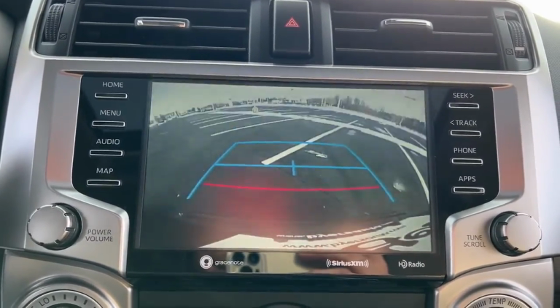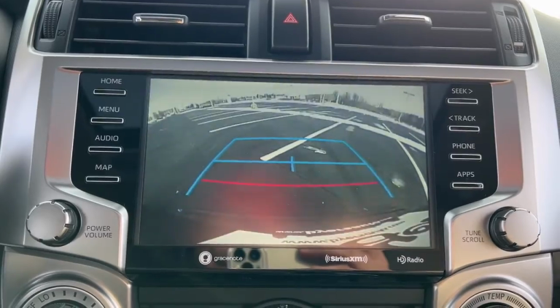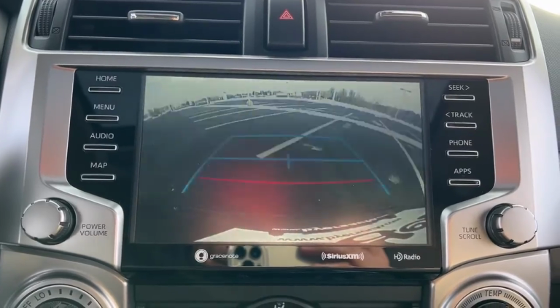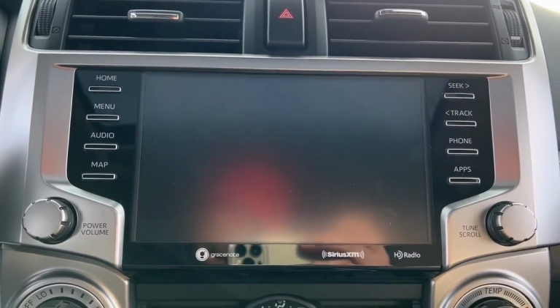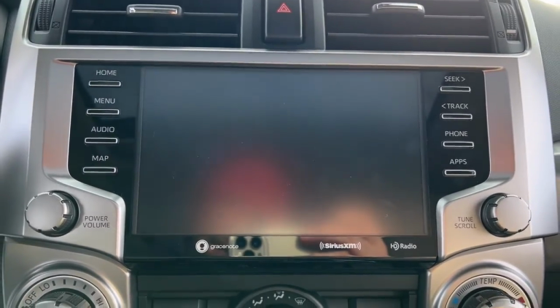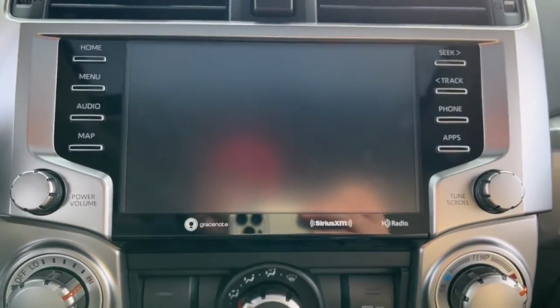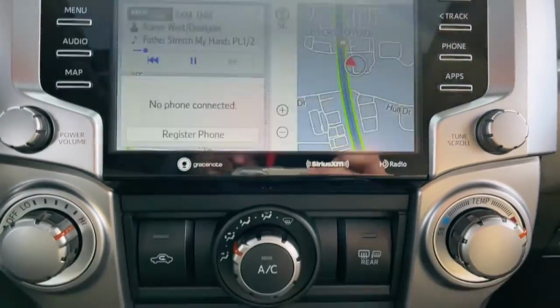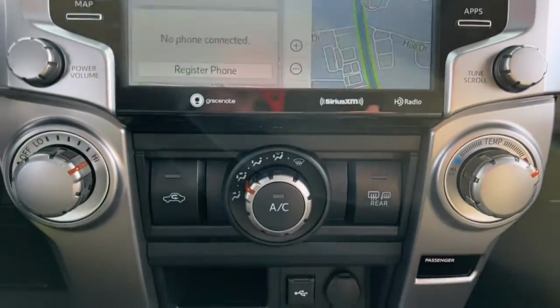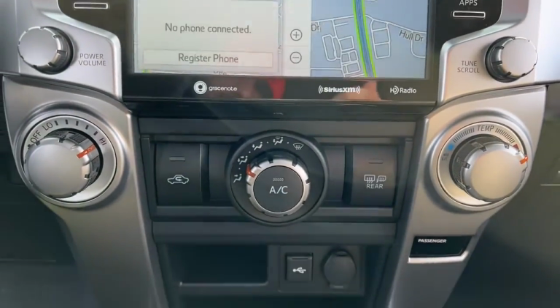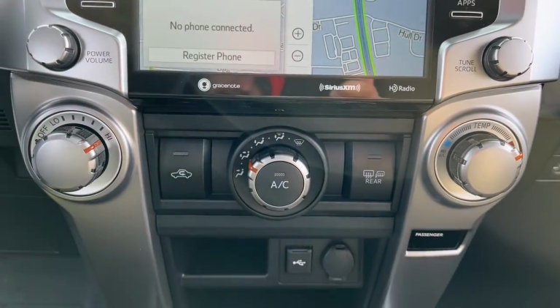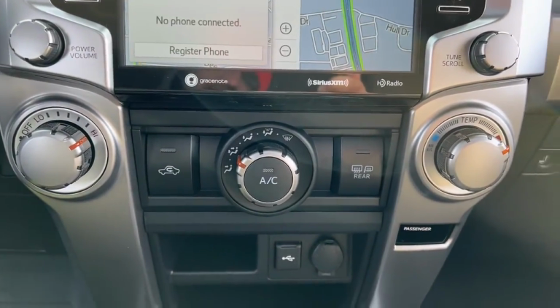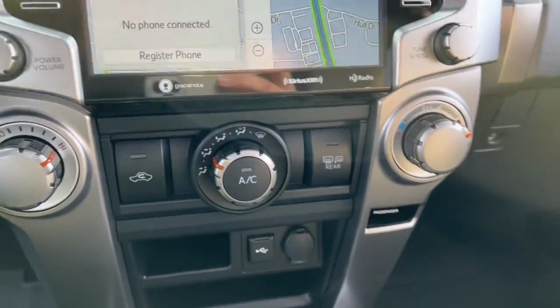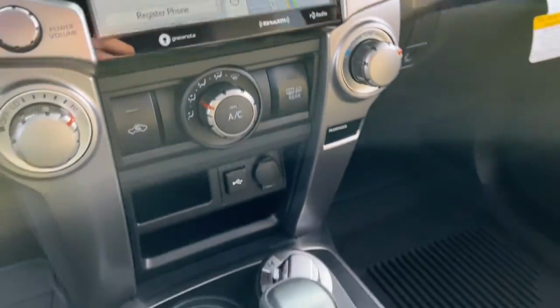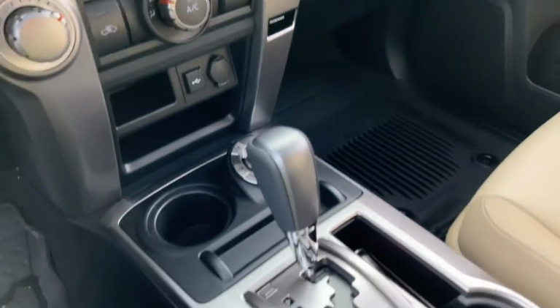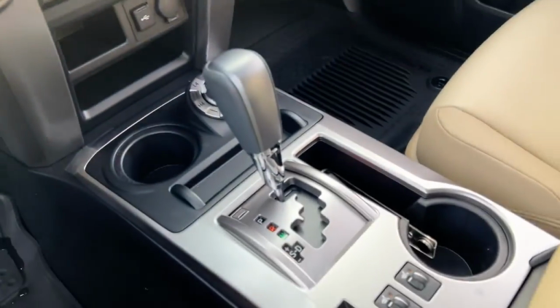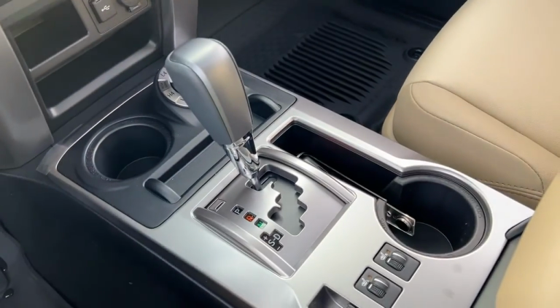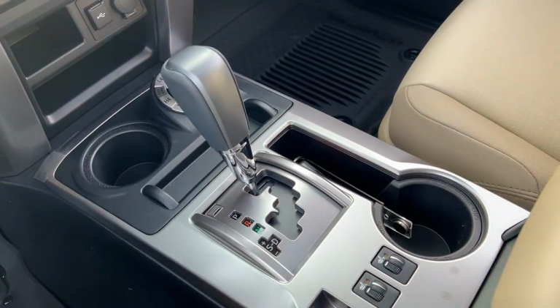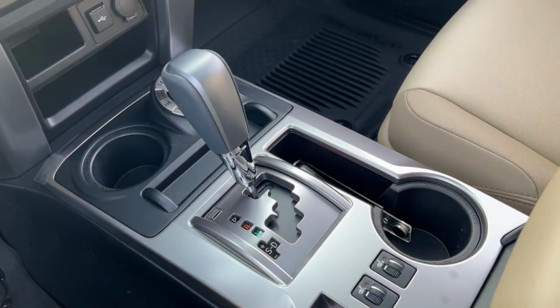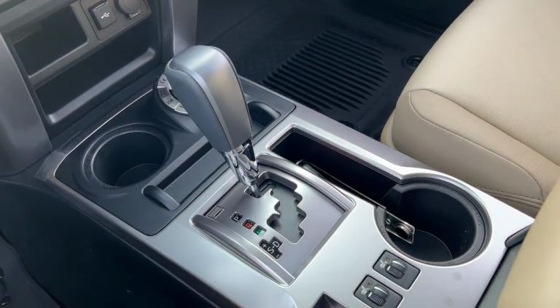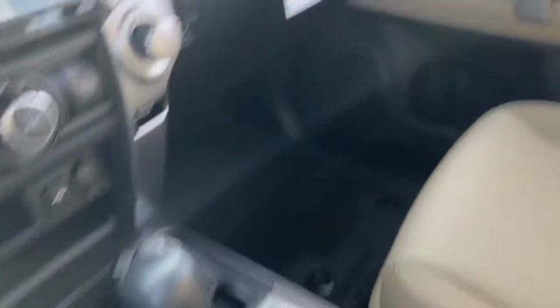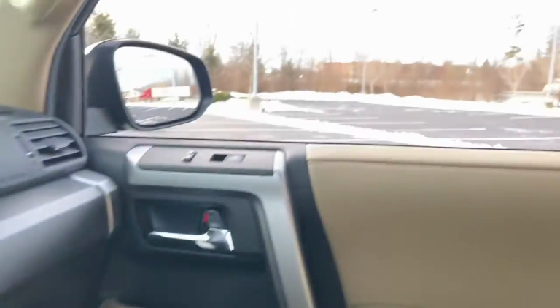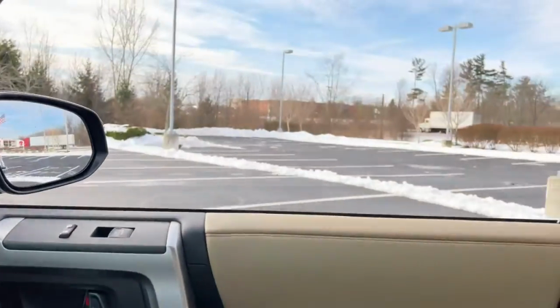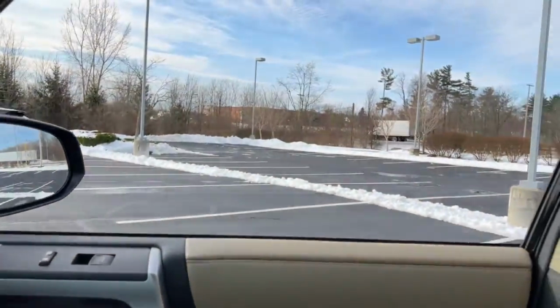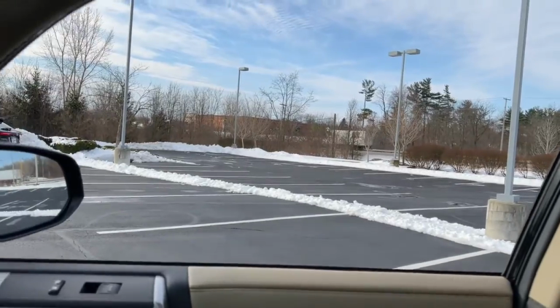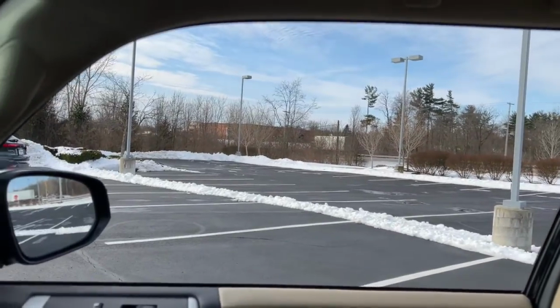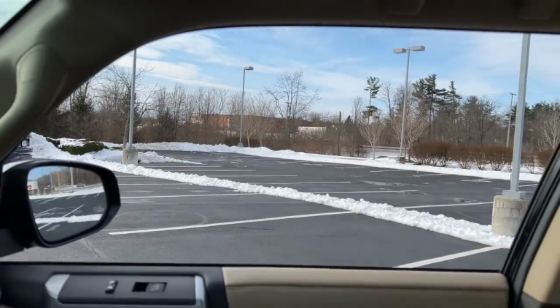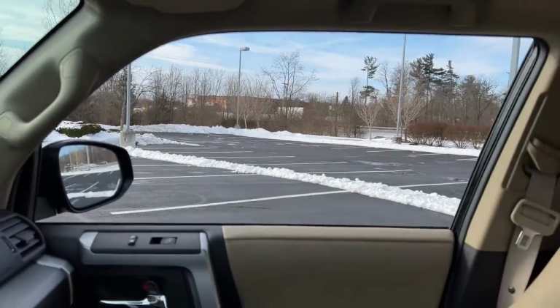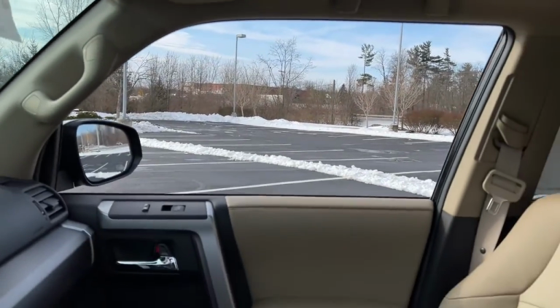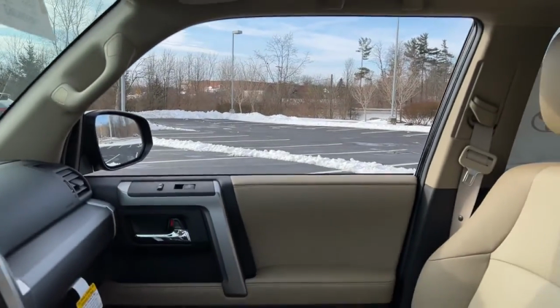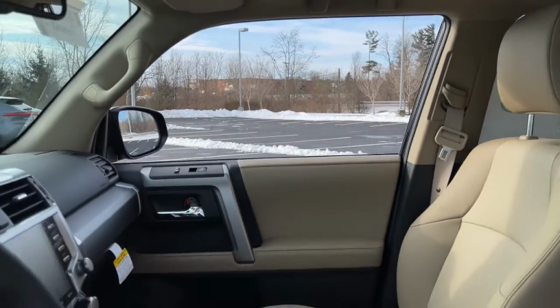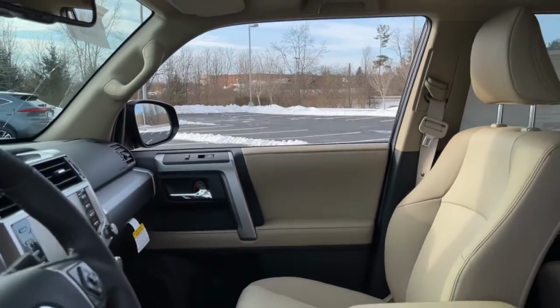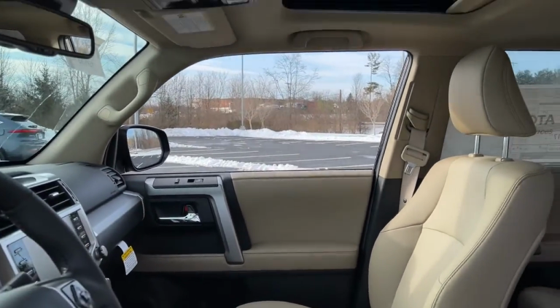Meet us at the intersection of style and efficiency. Come in for a fun and easy test drive. Our team will make it the best part of your day.